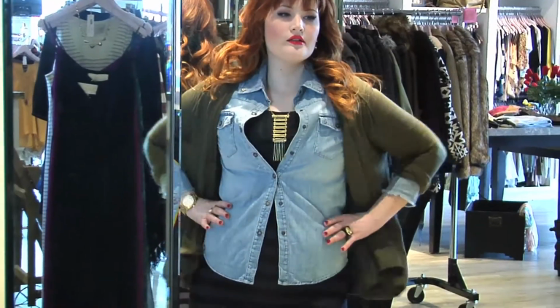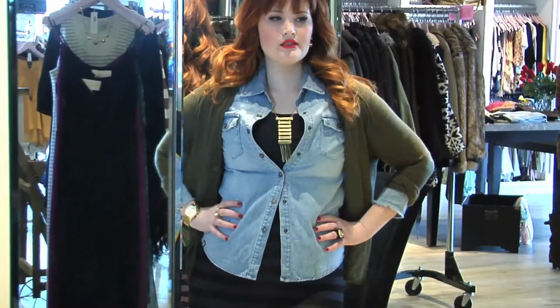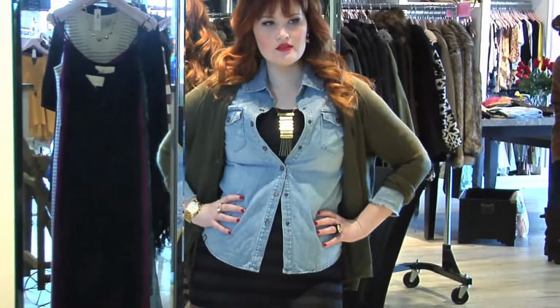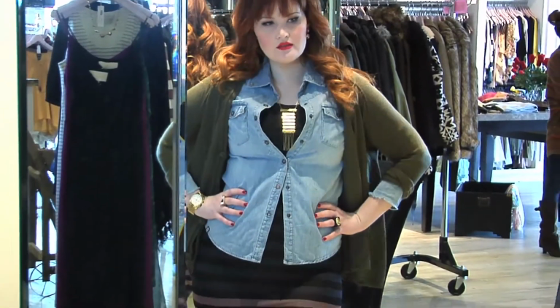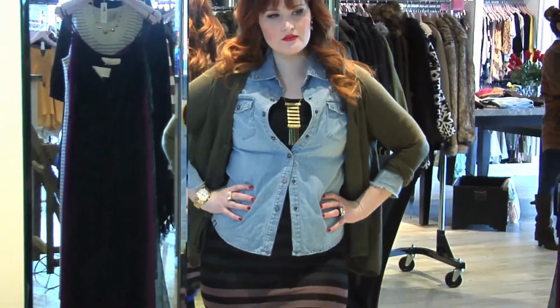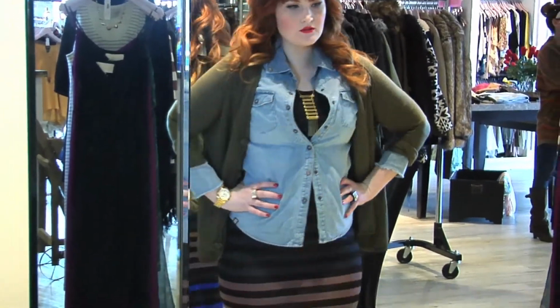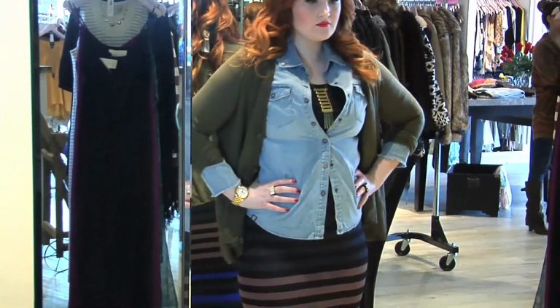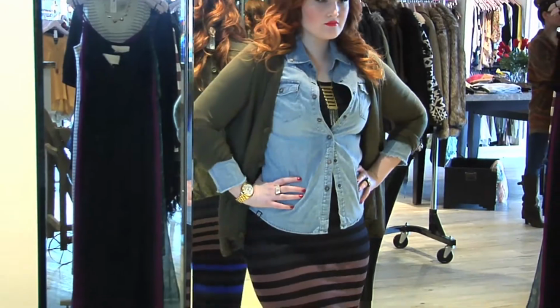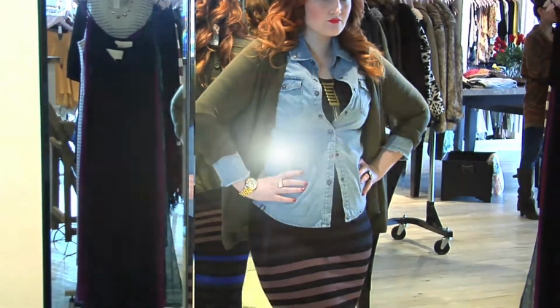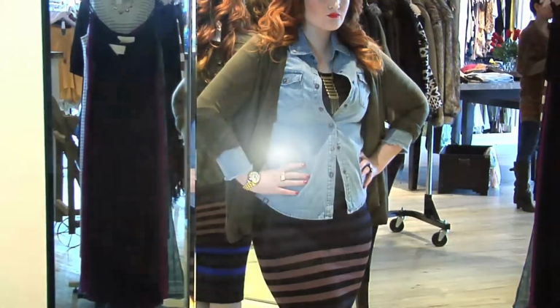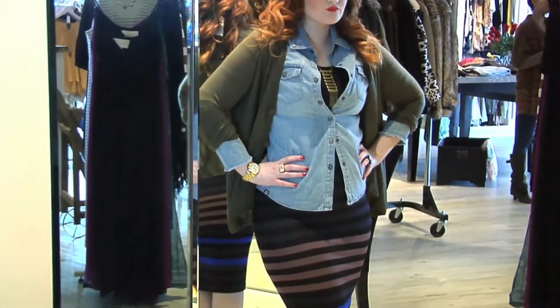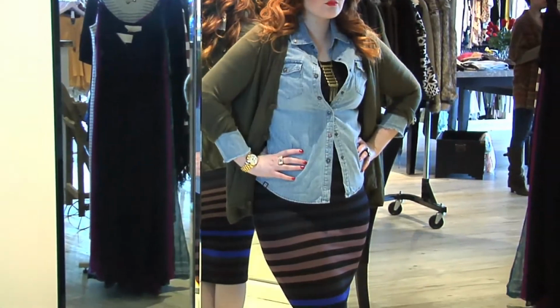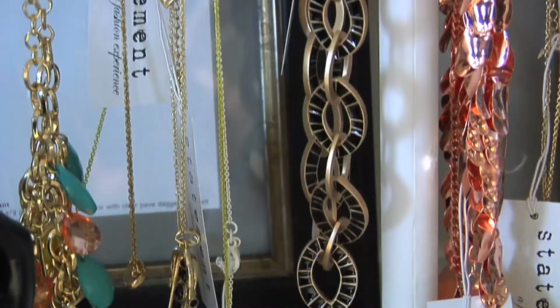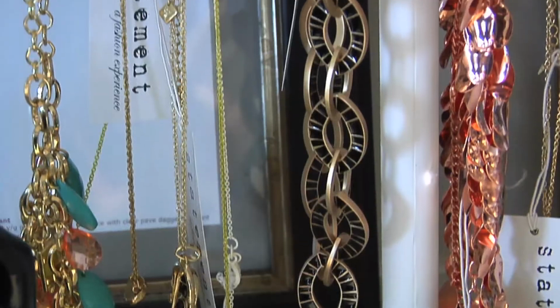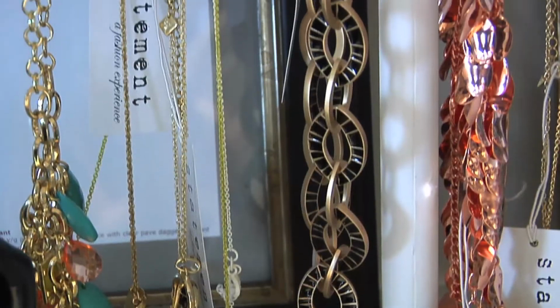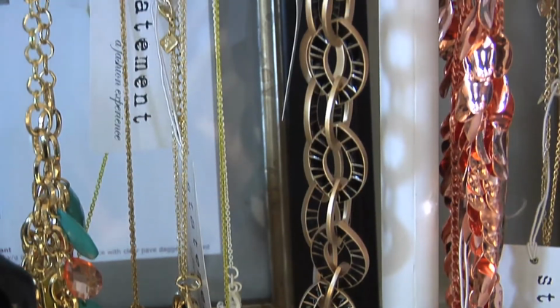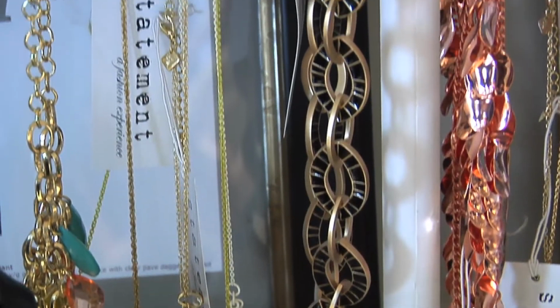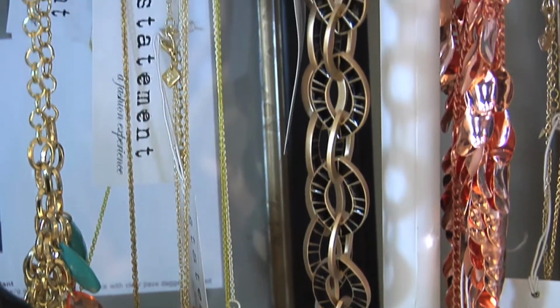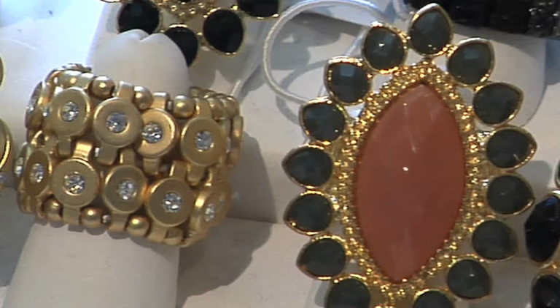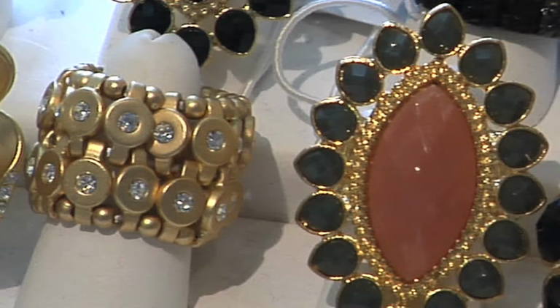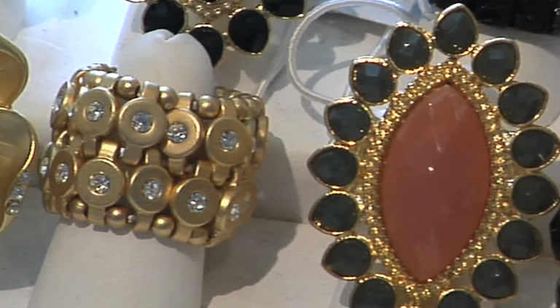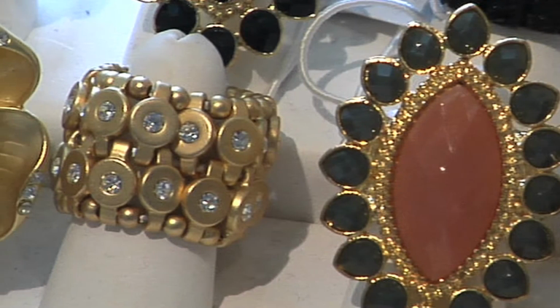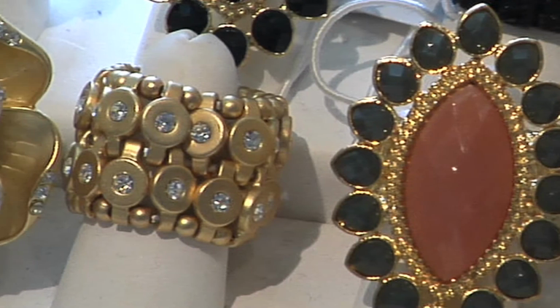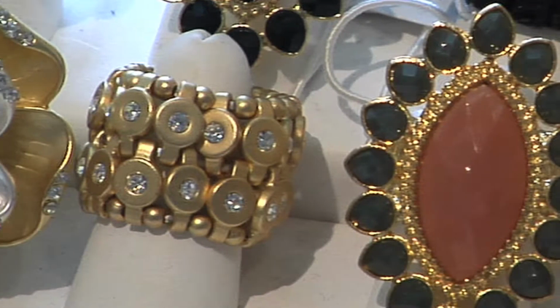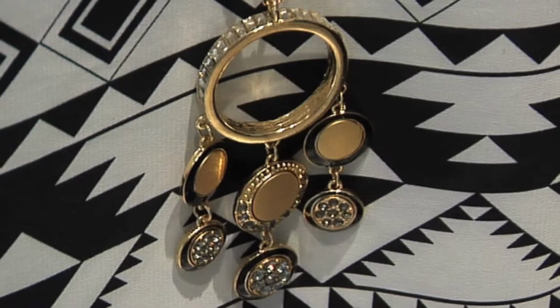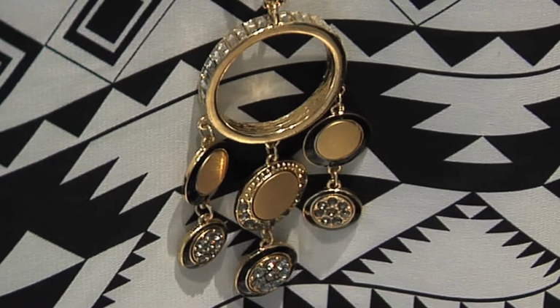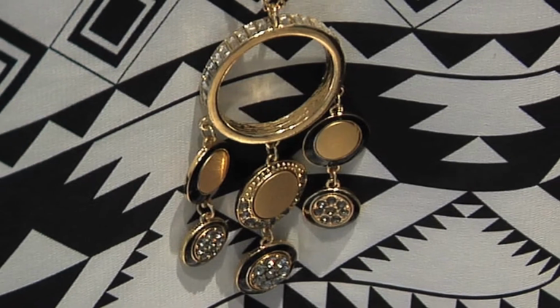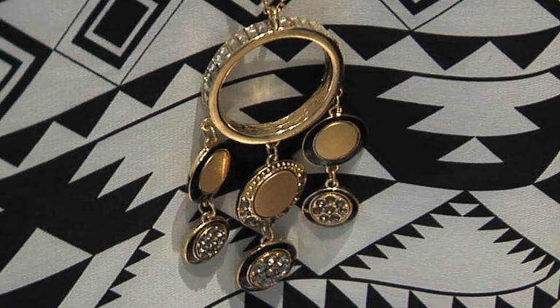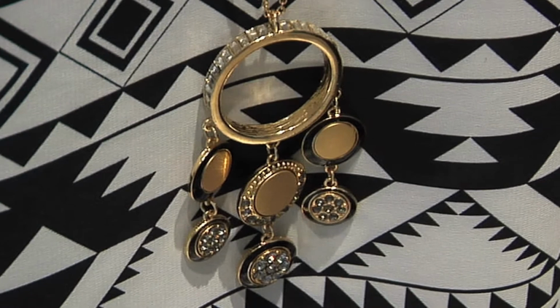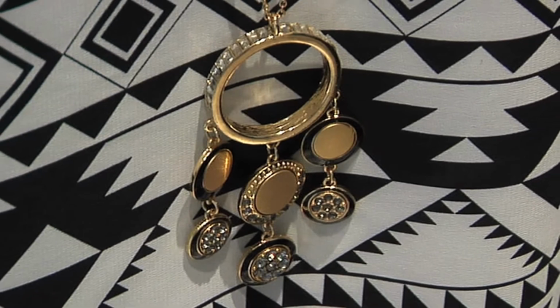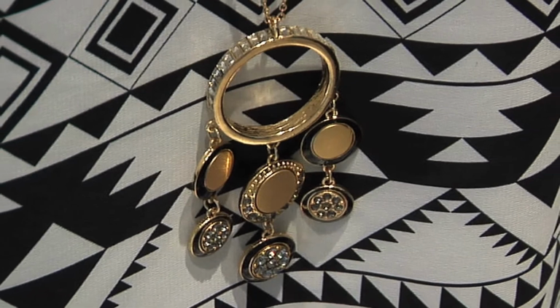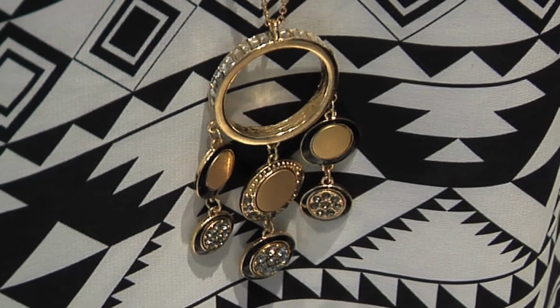The key to any winterized look is adding a pop of color and personality with your favorite jewelry pieces. The bigger, the better.